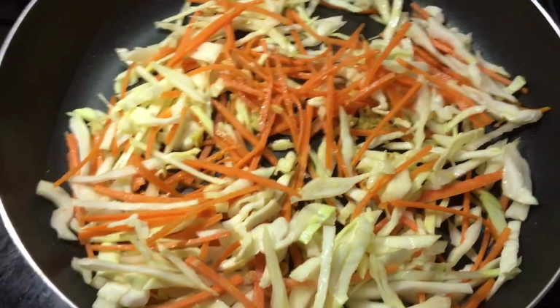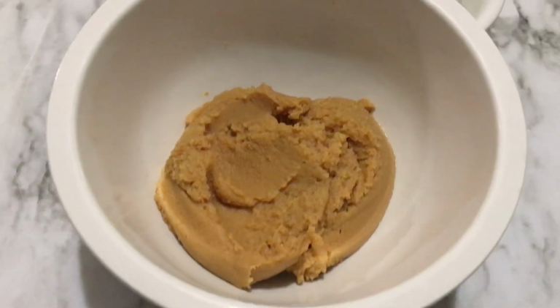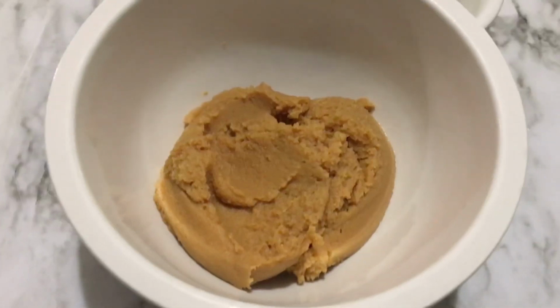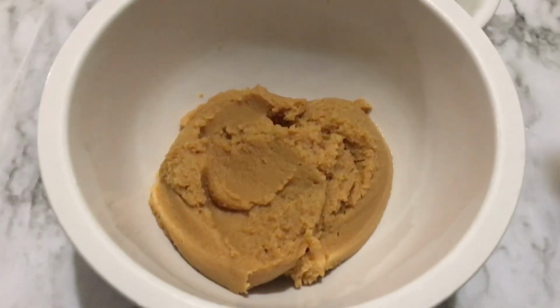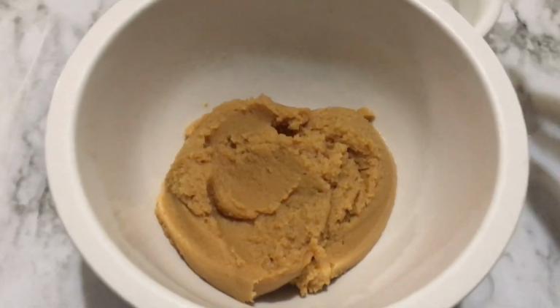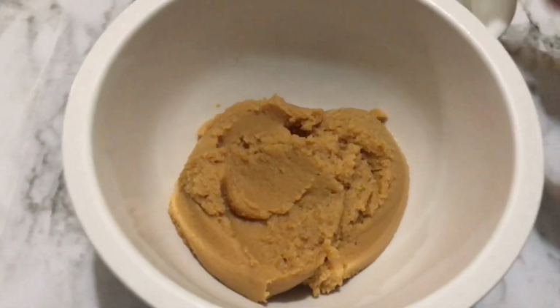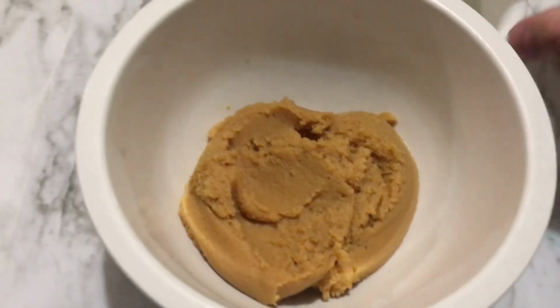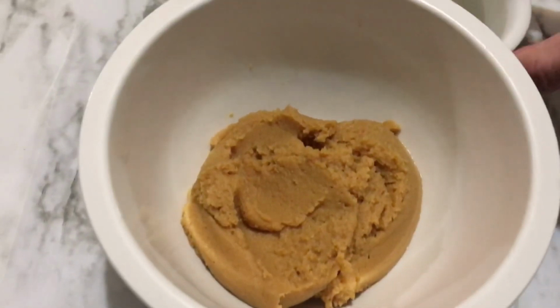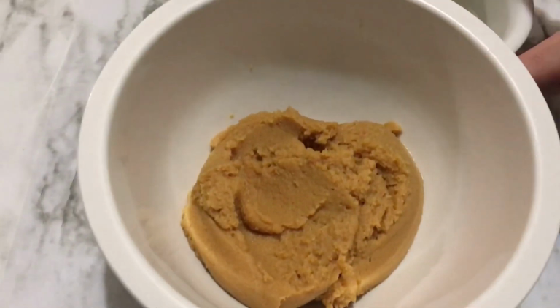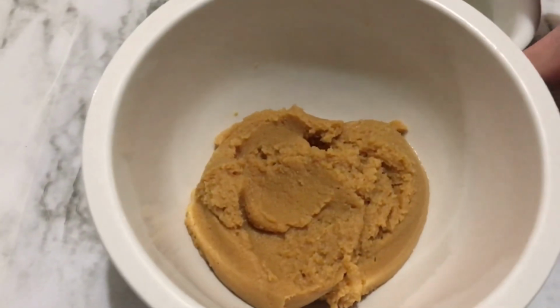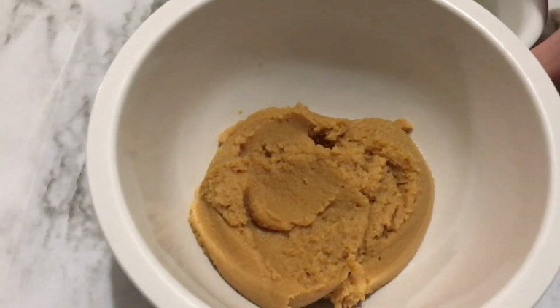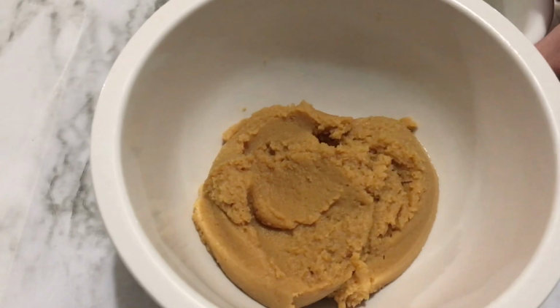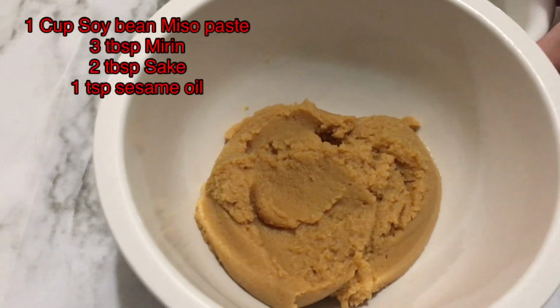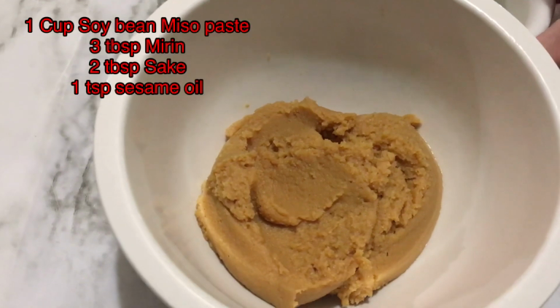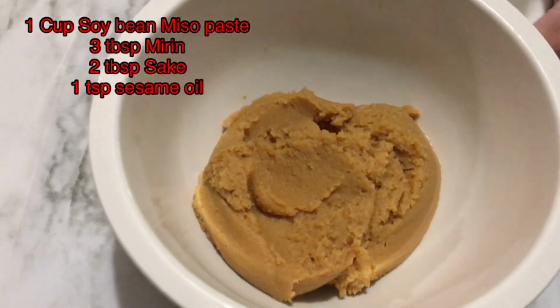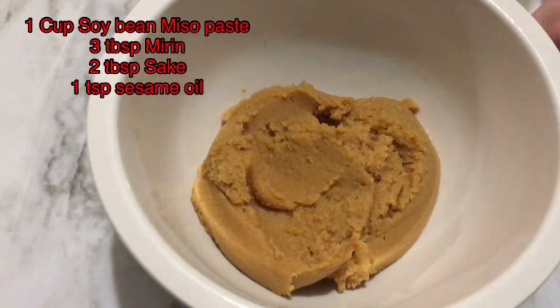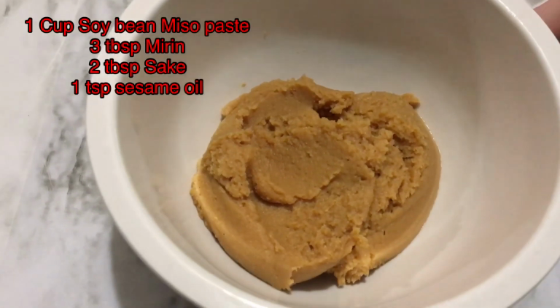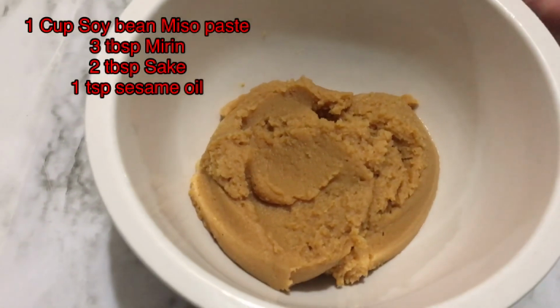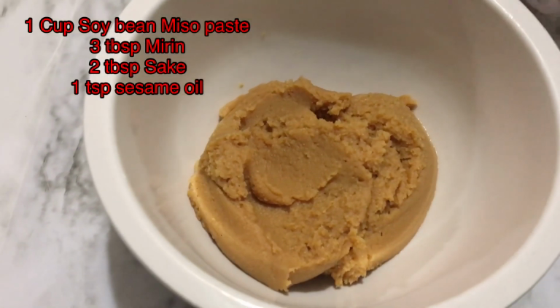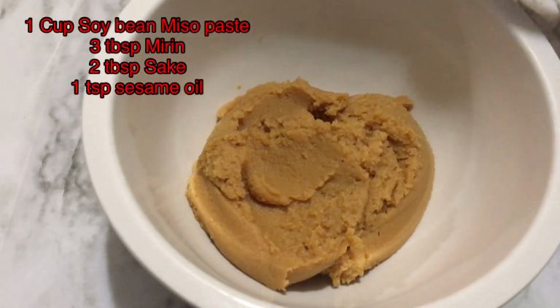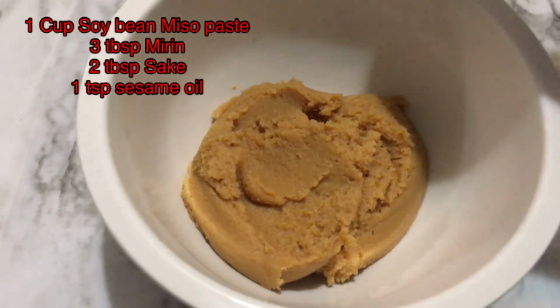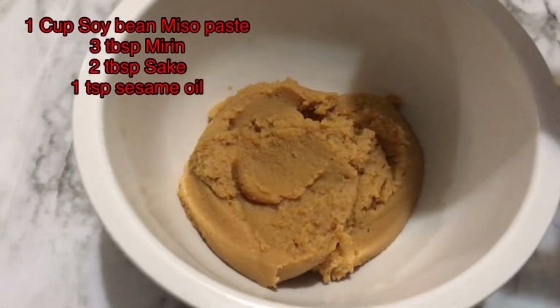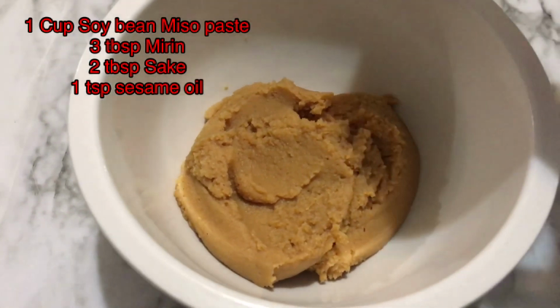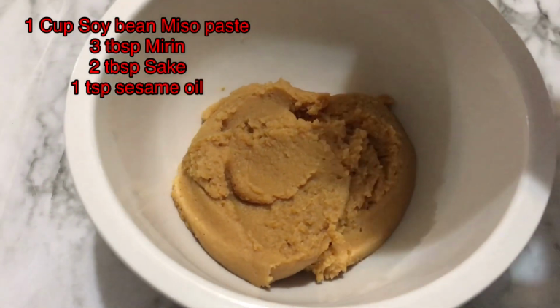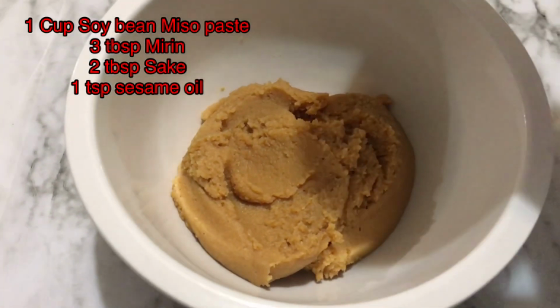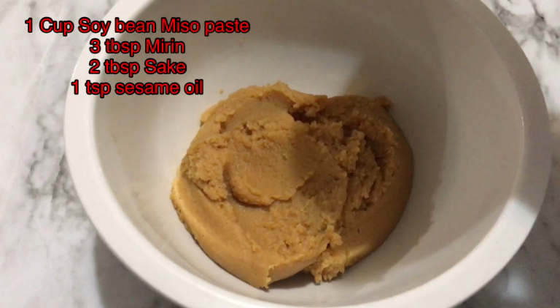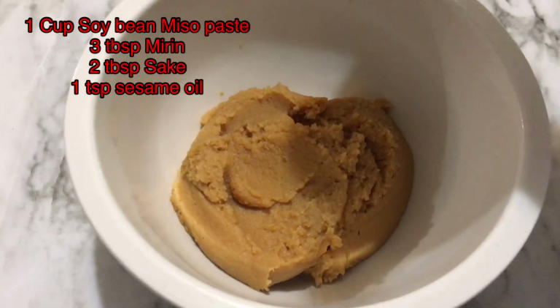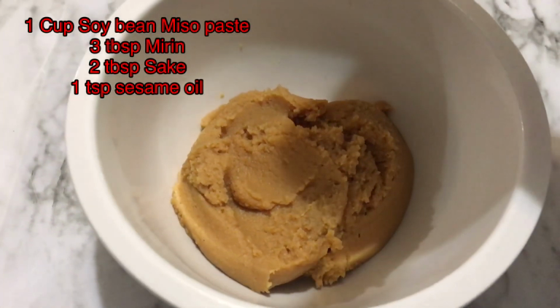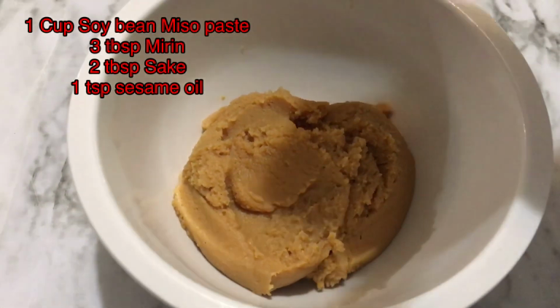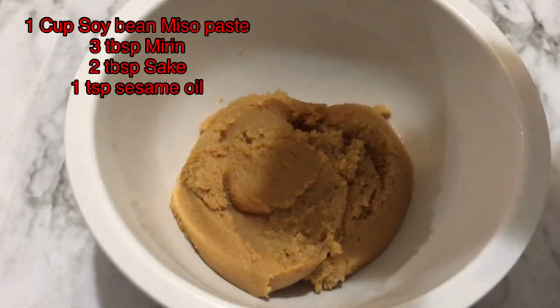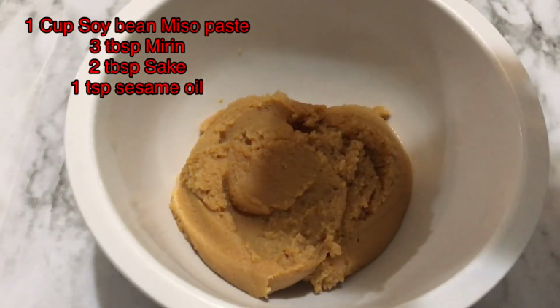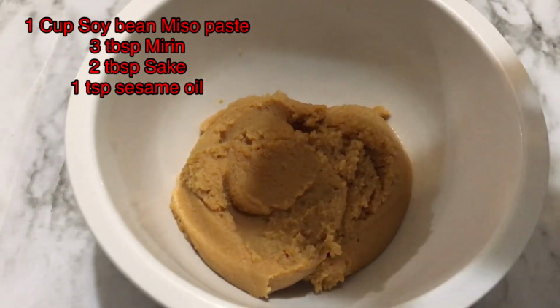In a soup bowl, mix miso, mirin, sake, and sesame oil on the sauté side.